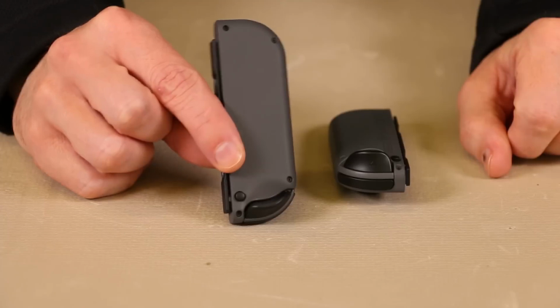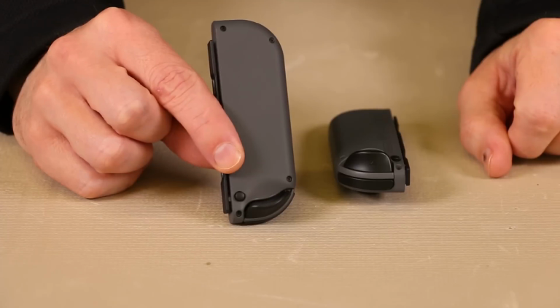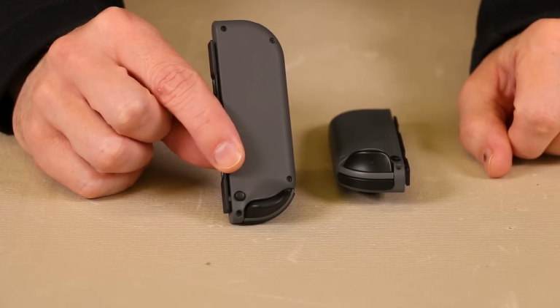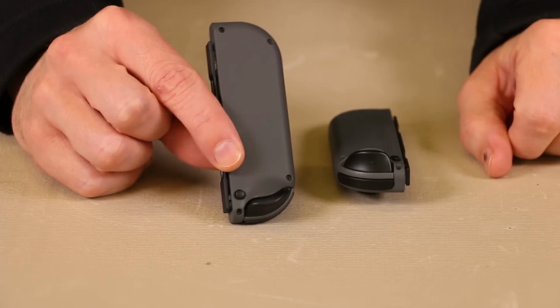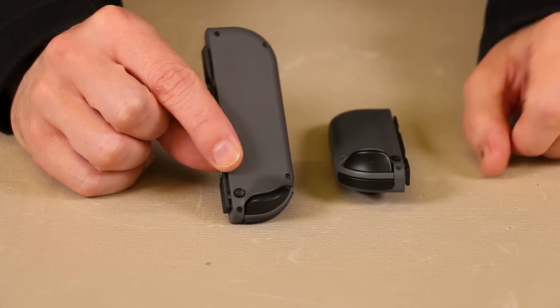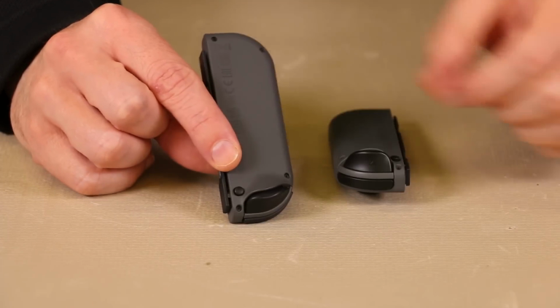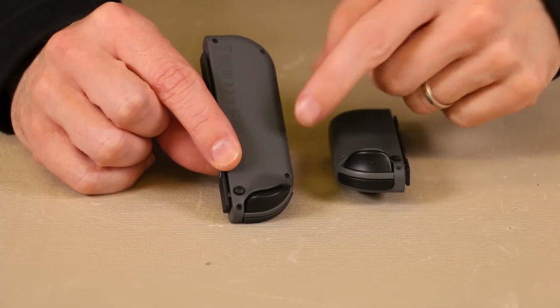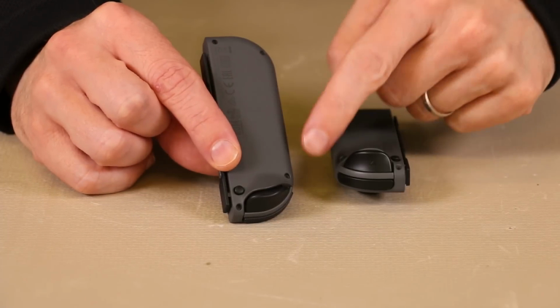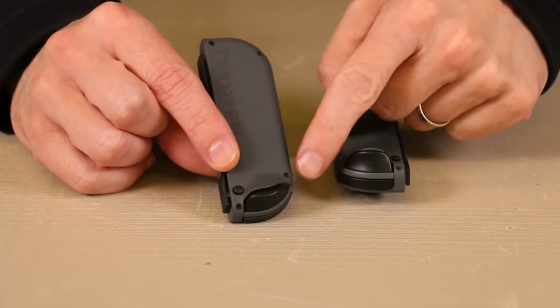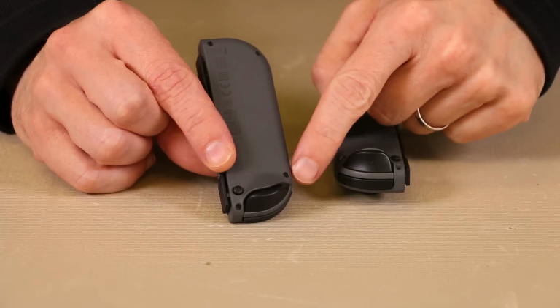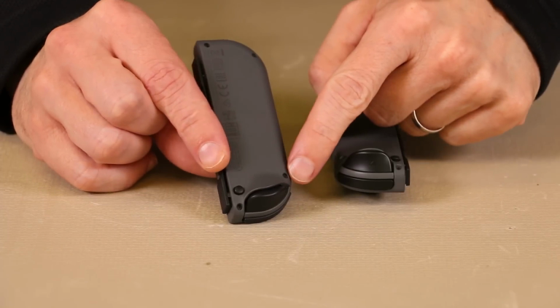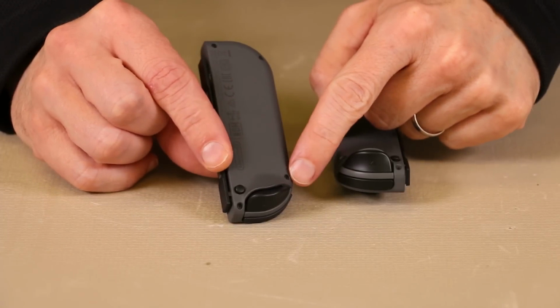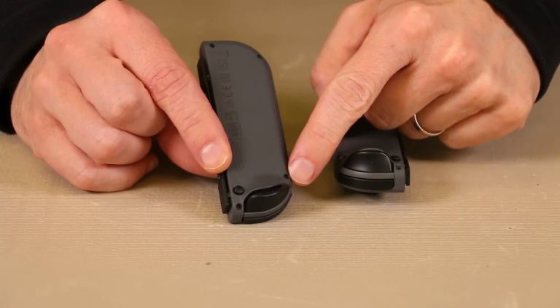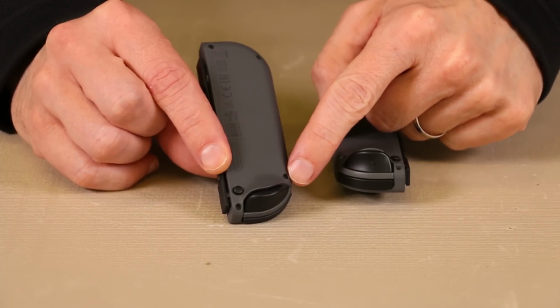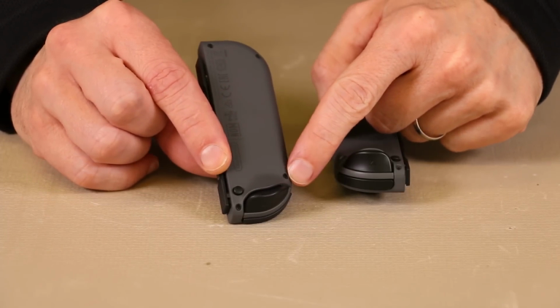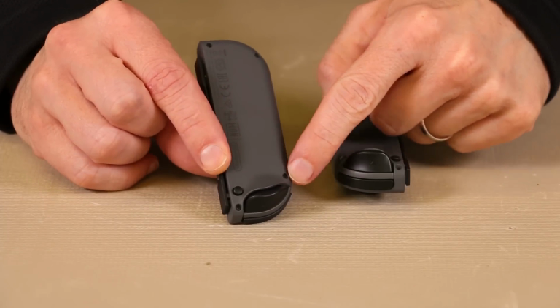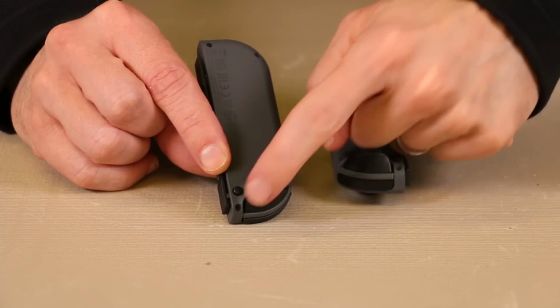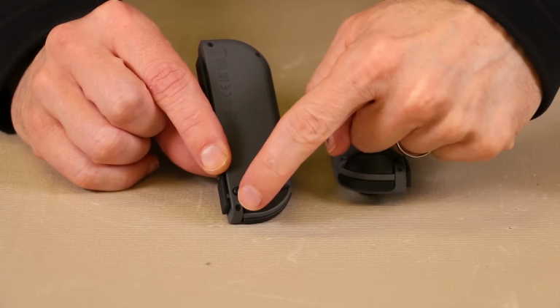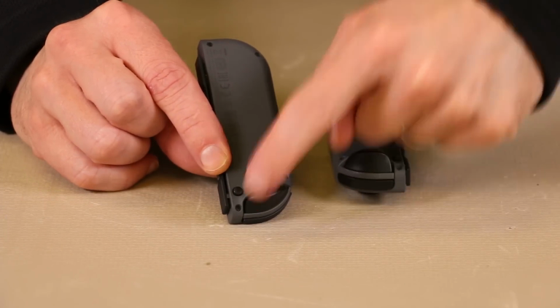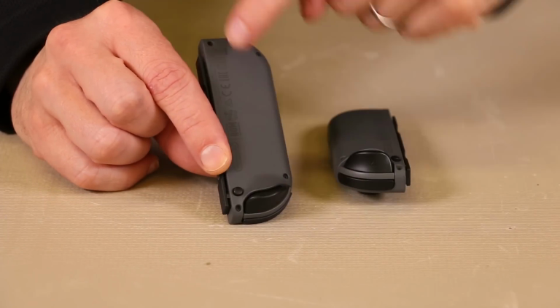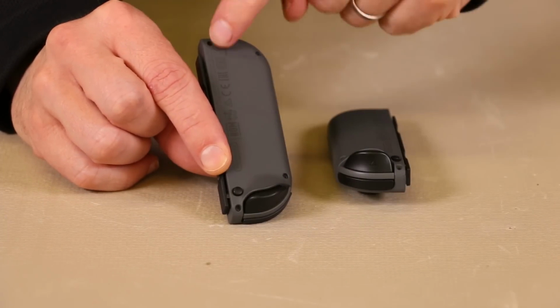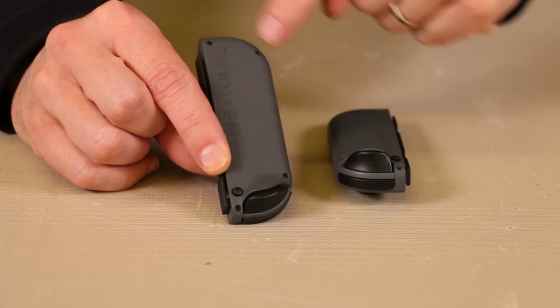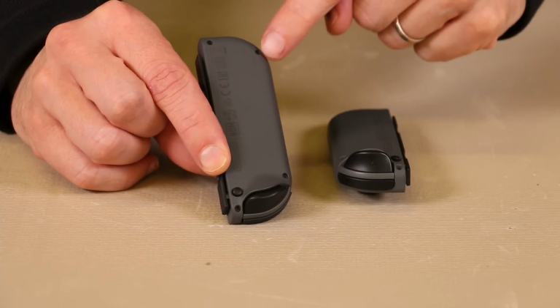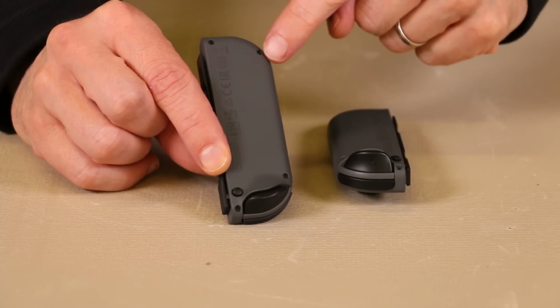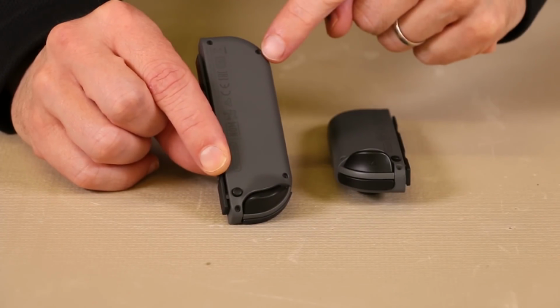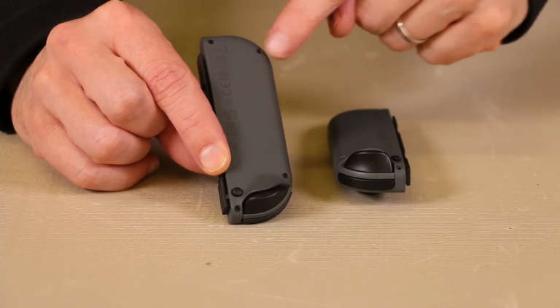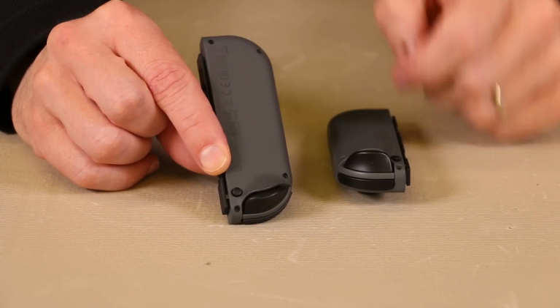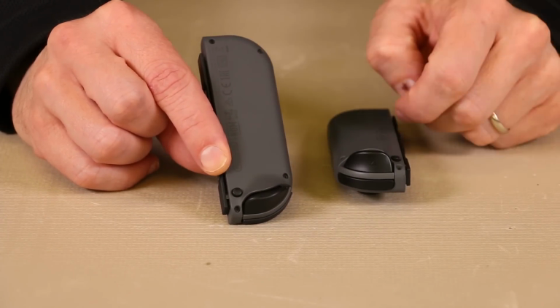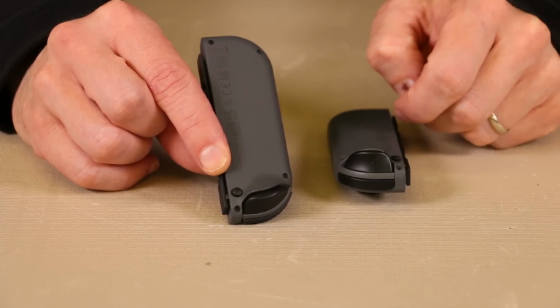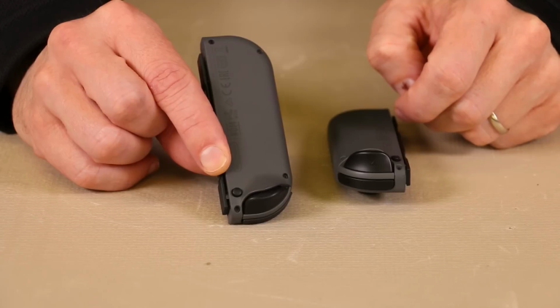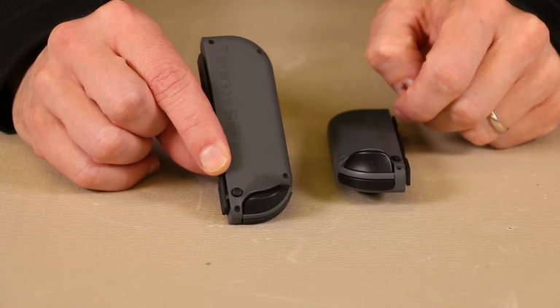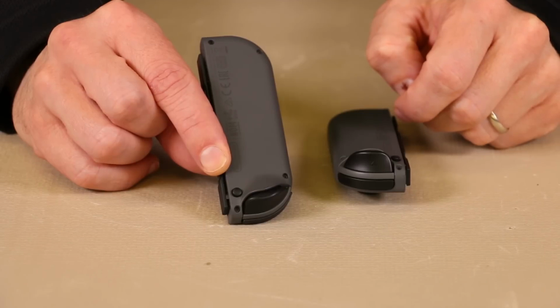Each of the Joy-Cons has four tri-wing screws — one there, one there, one there, and one there — so we'll remove those first.